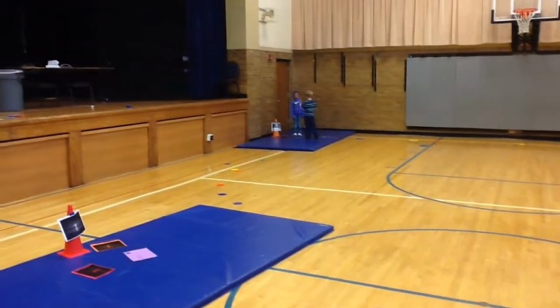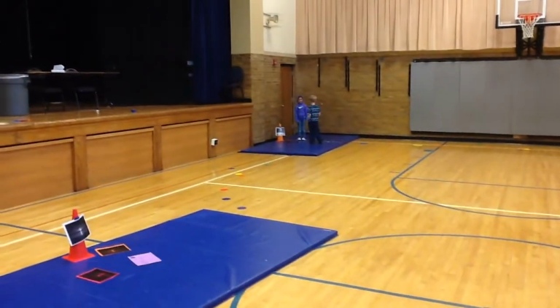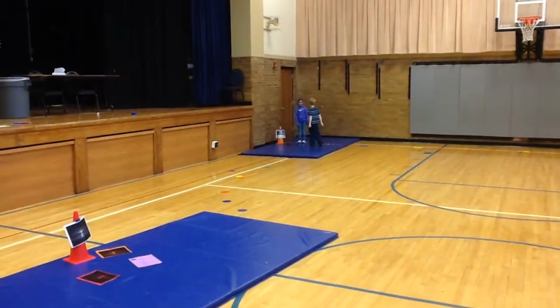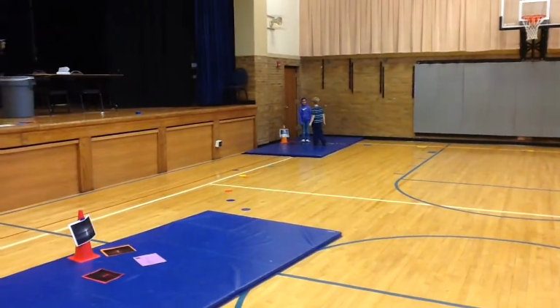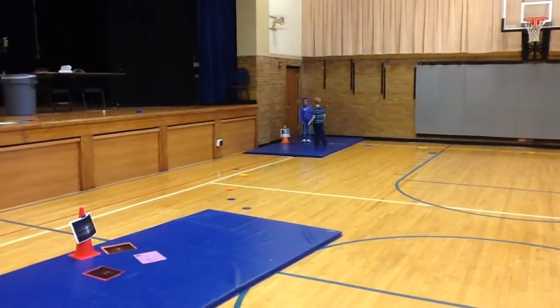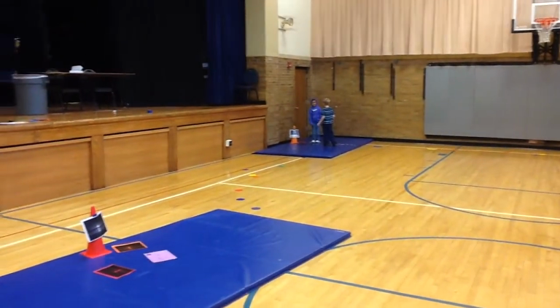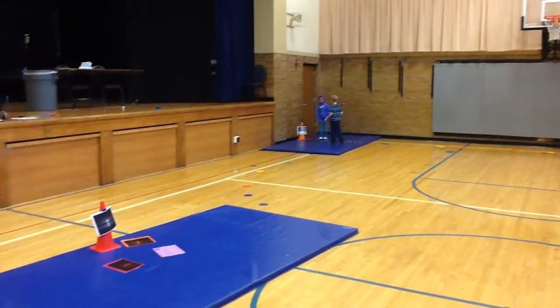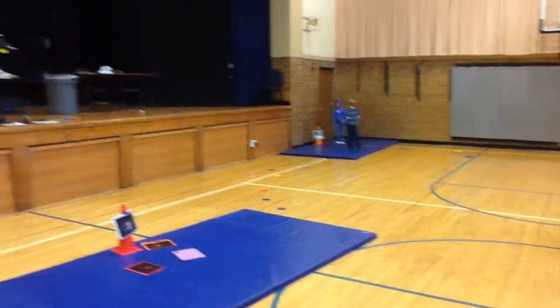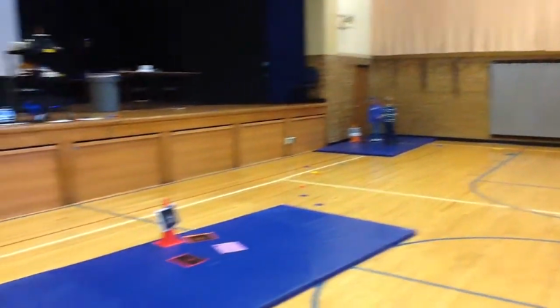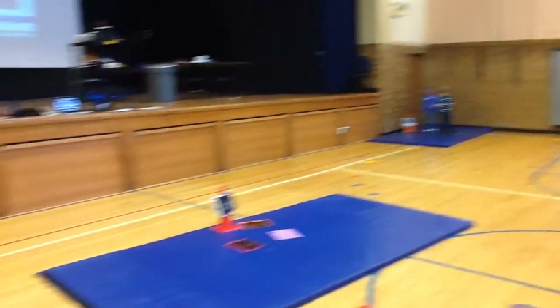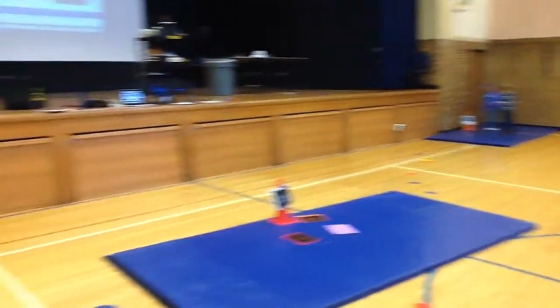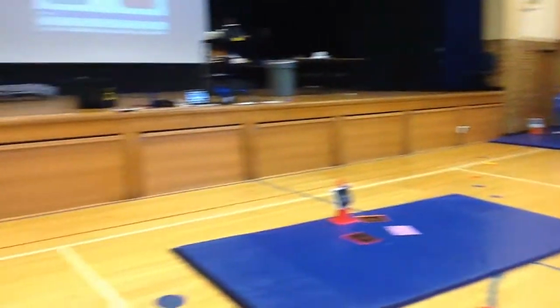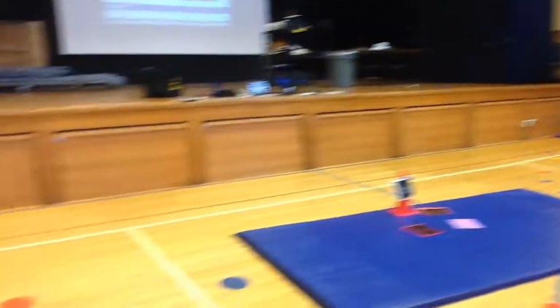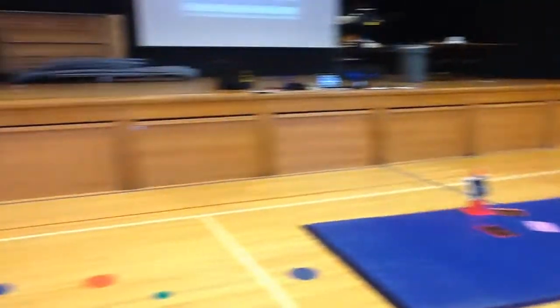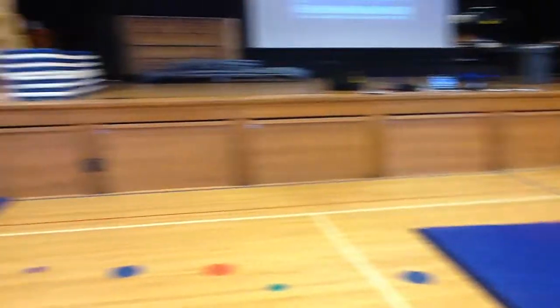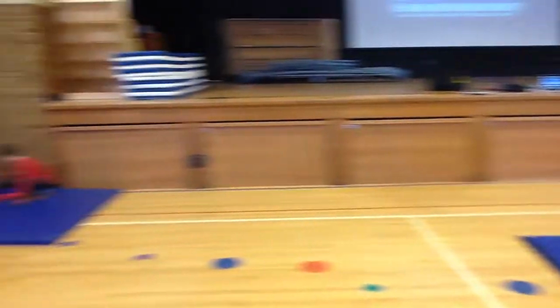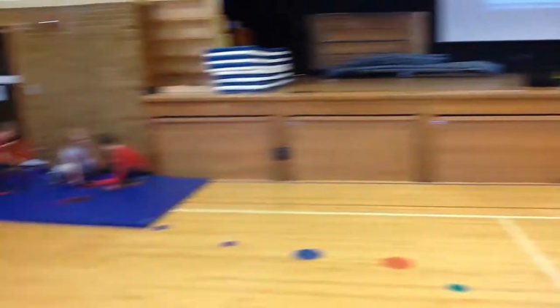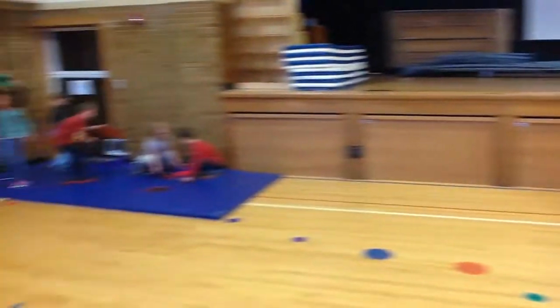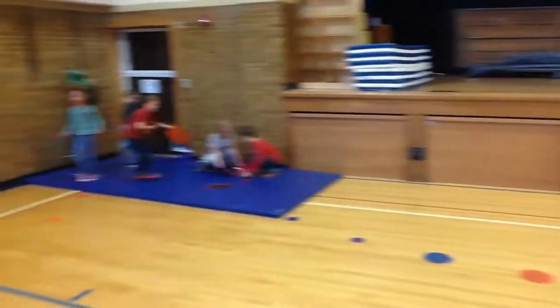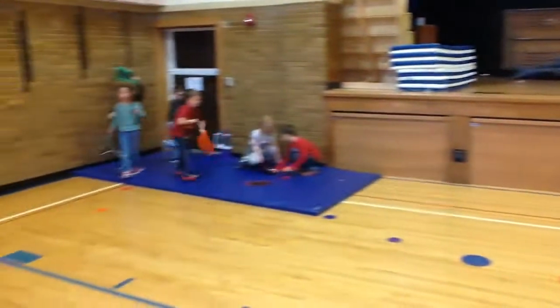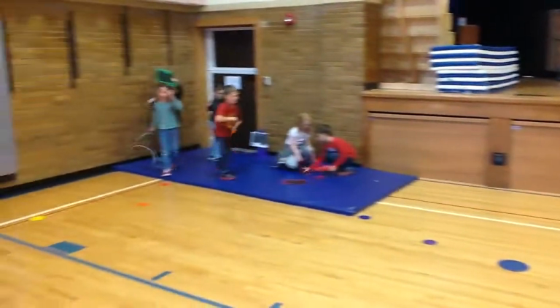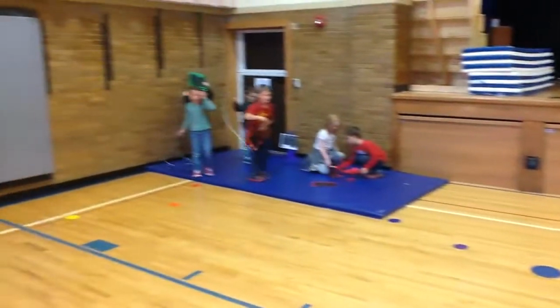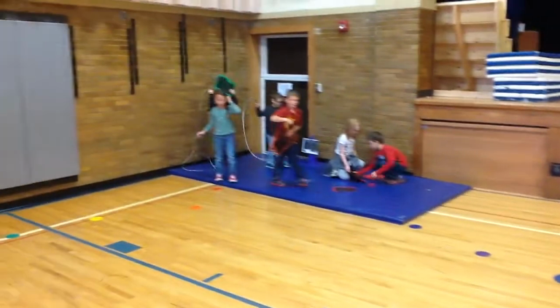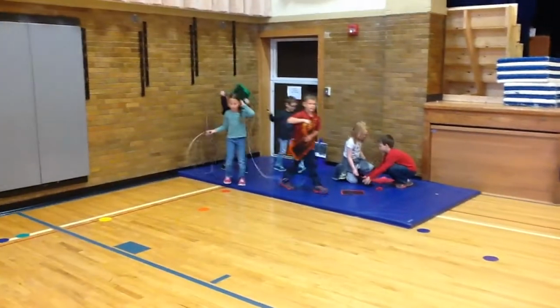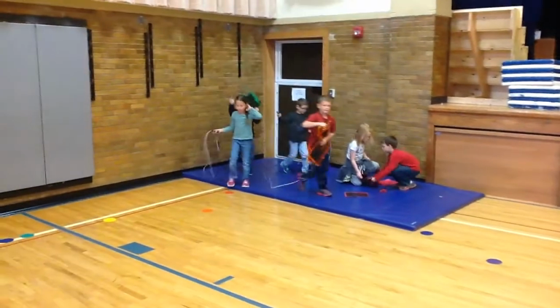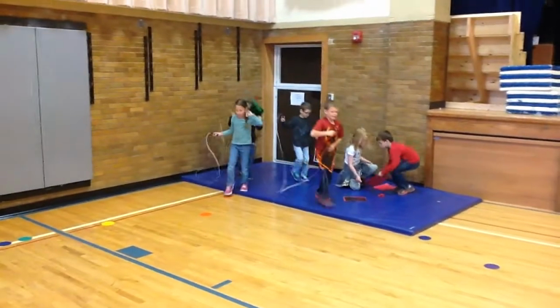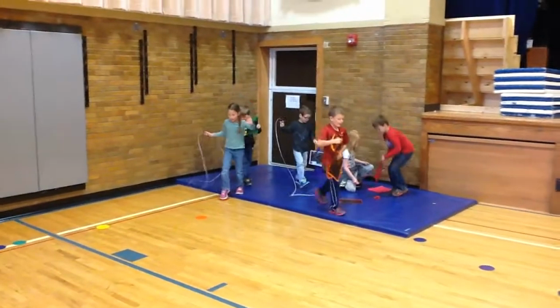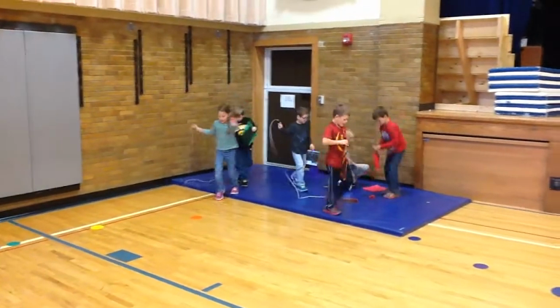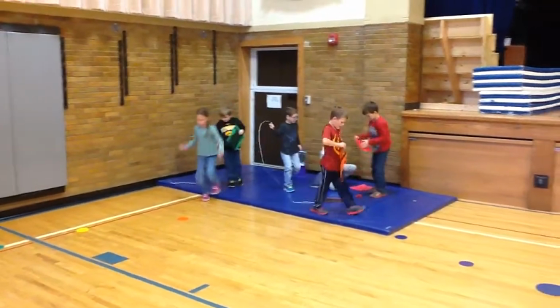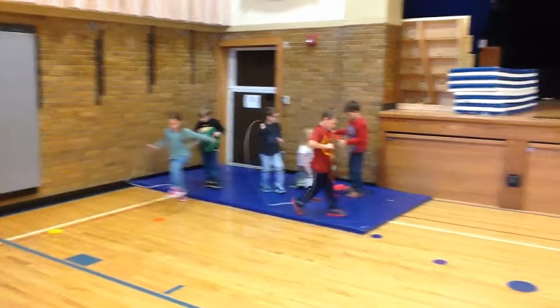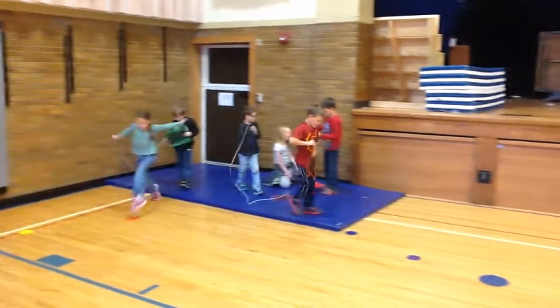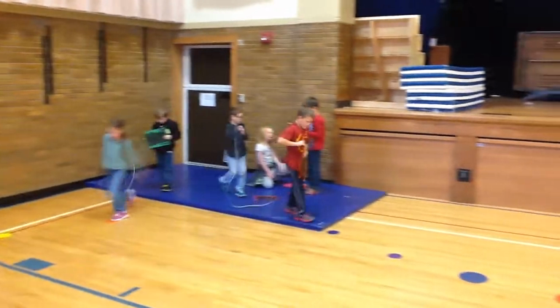We have body squats, we have upward dog, we have downward dog. It's great fun. Thanks for watching.